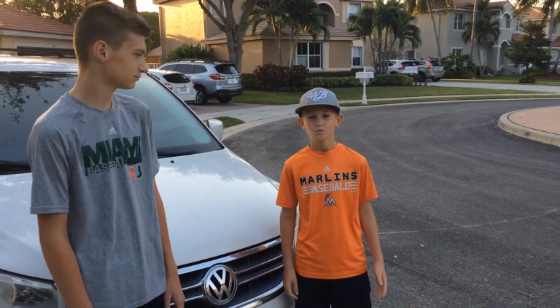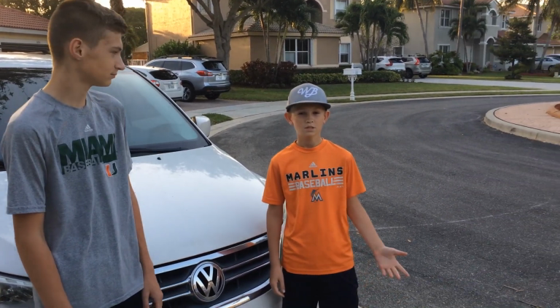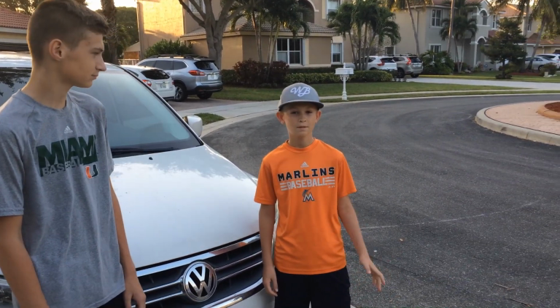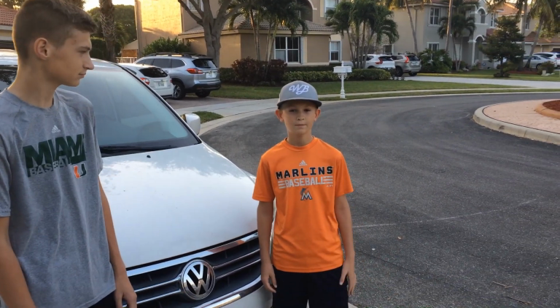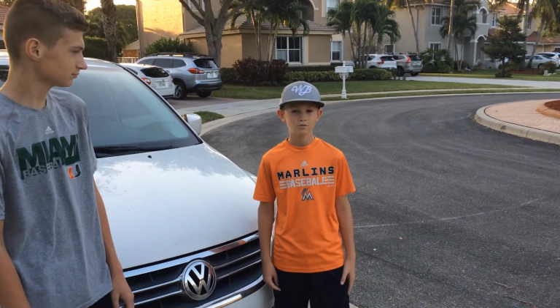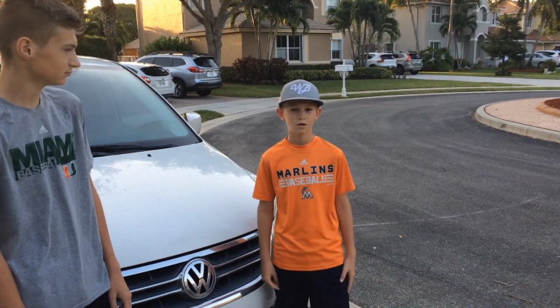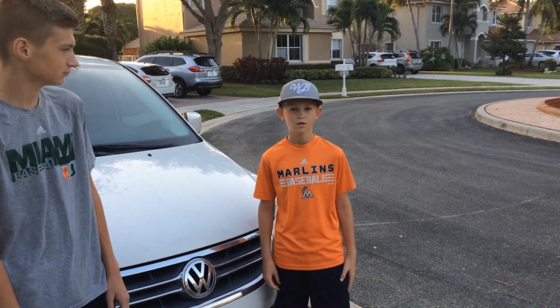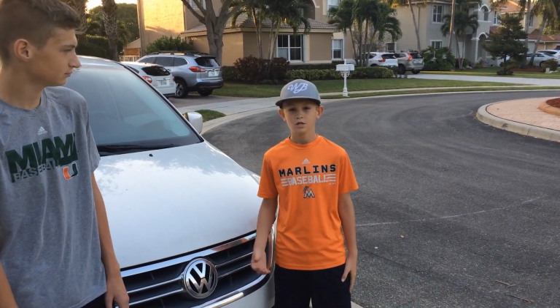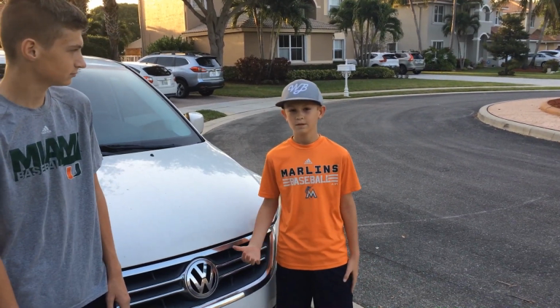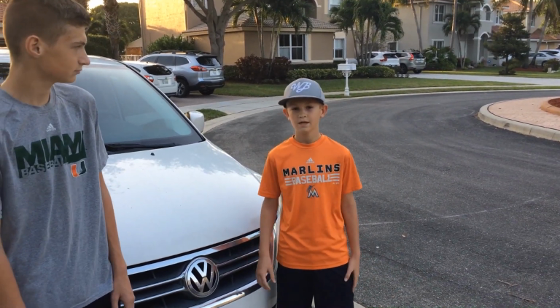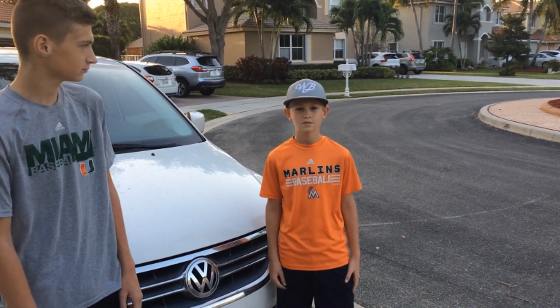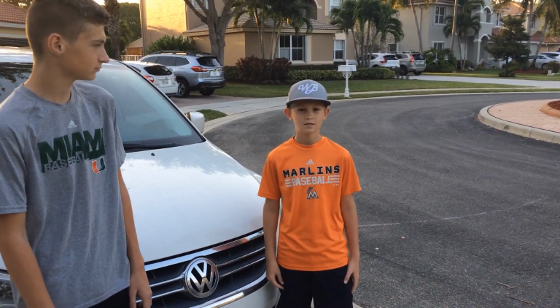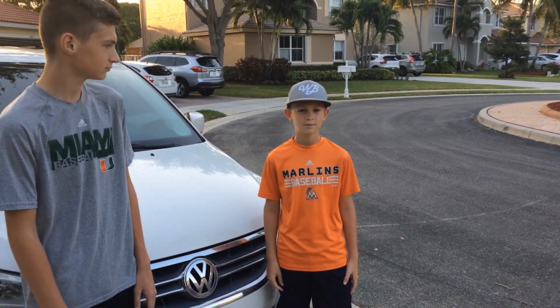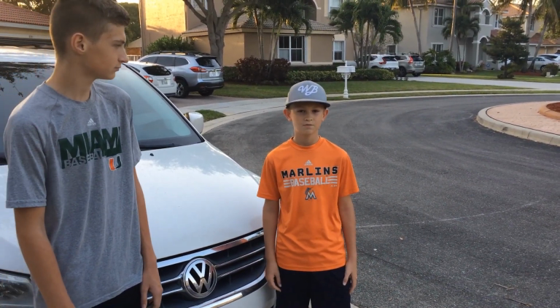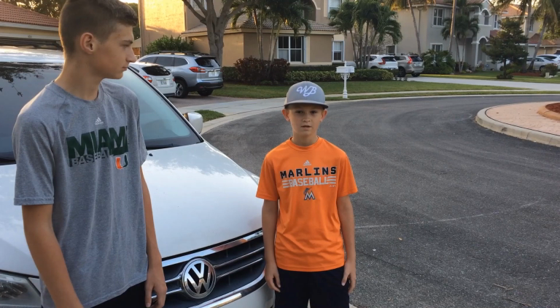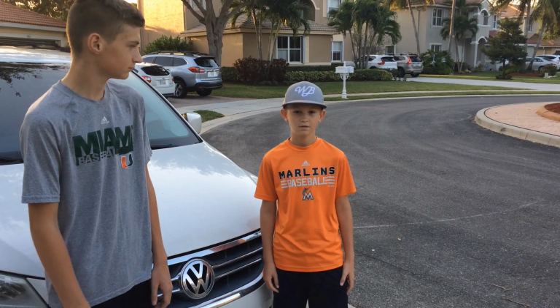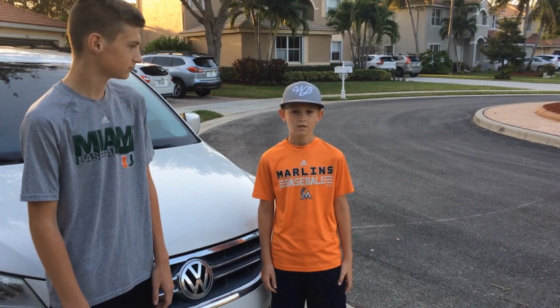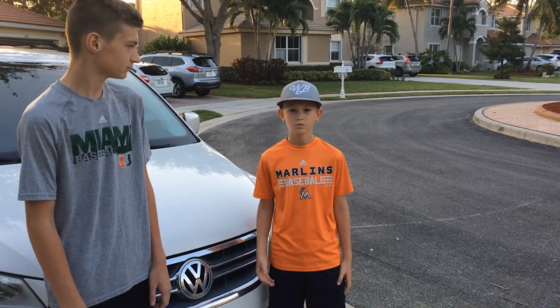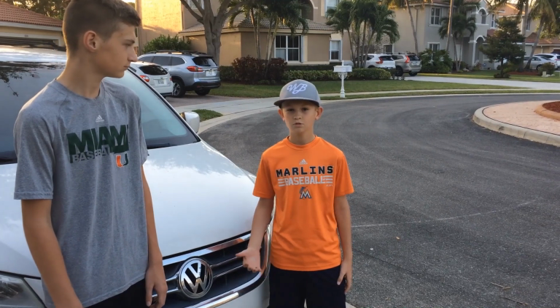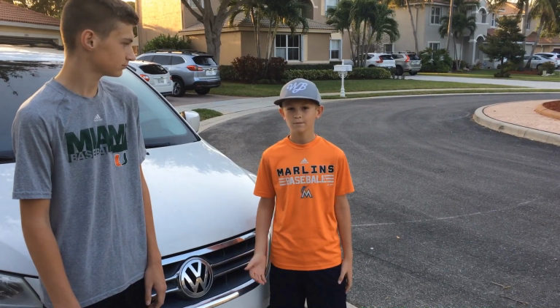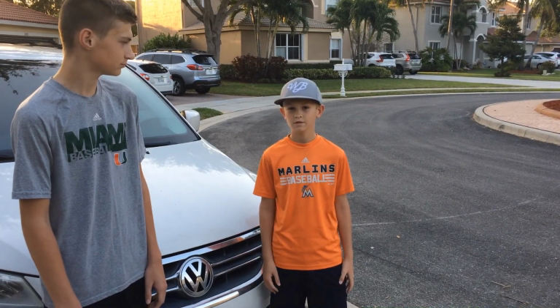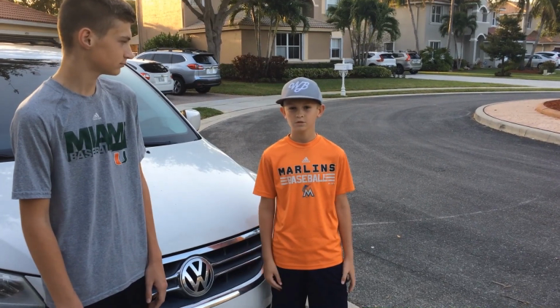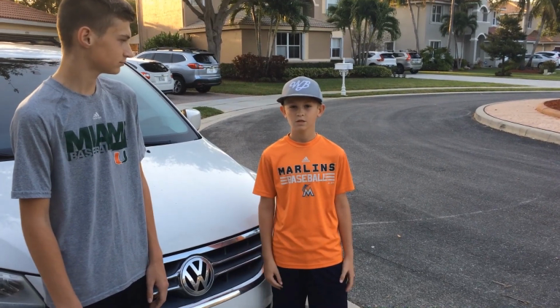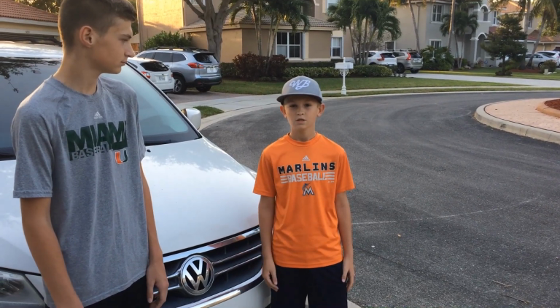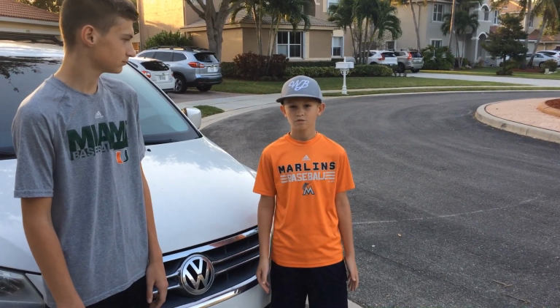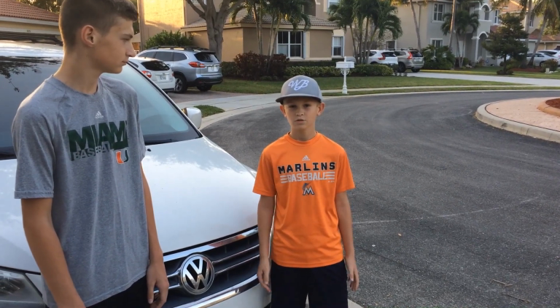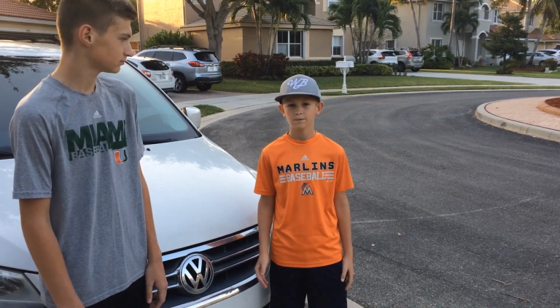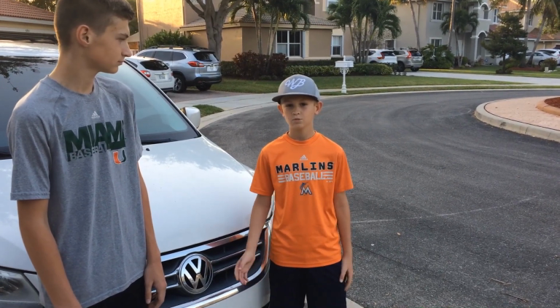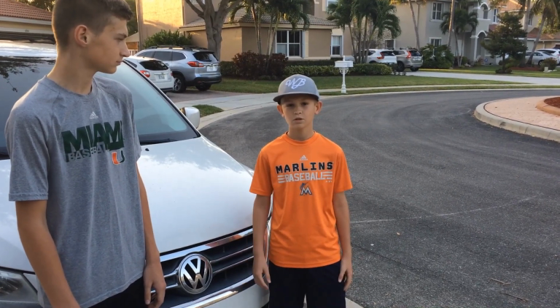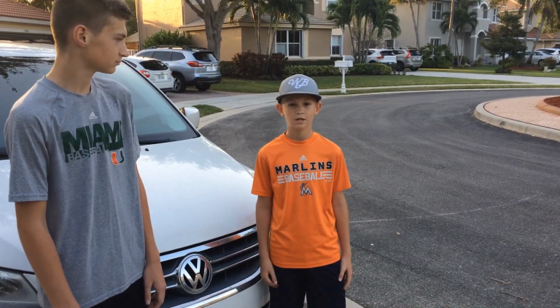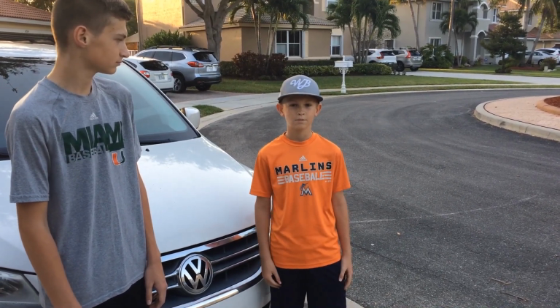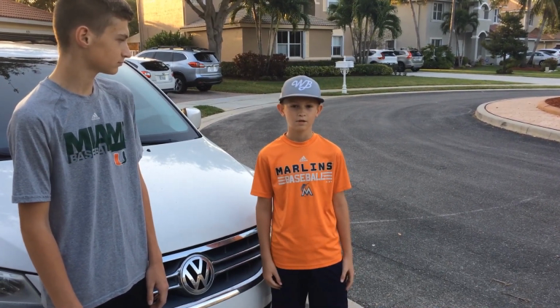We just got my mom a new car, and my dad has decided to keep the van. He wants to do a couple of things to it, so first up is a wheel and tire upgrade.